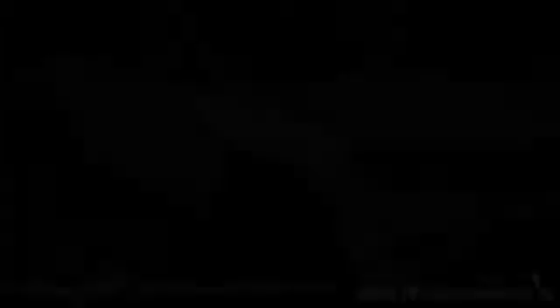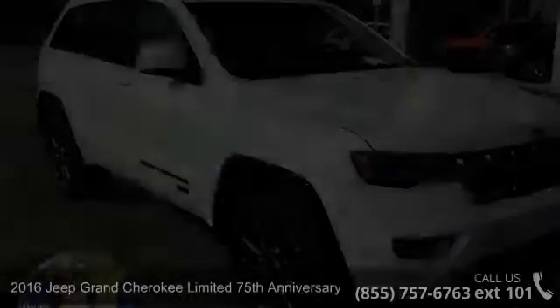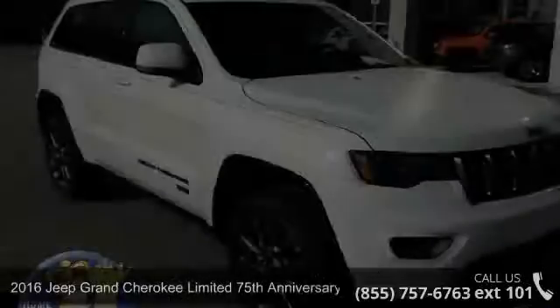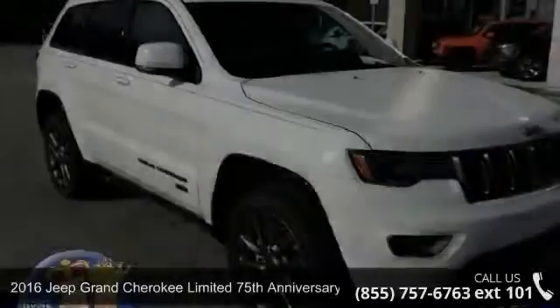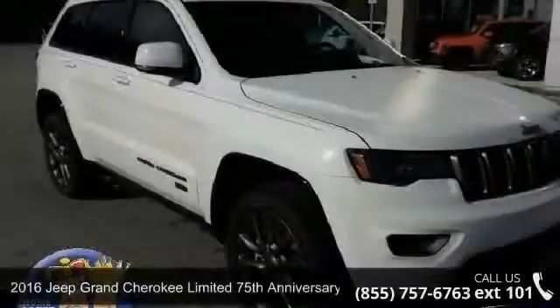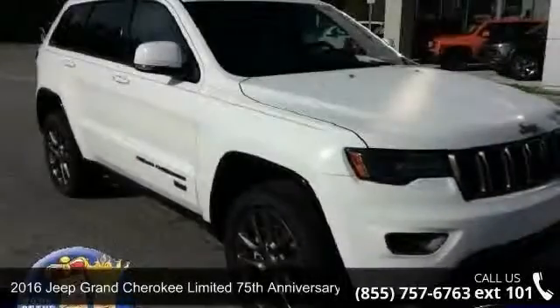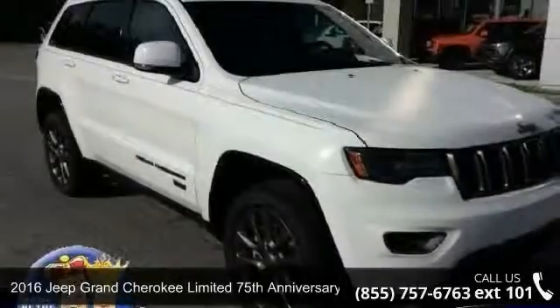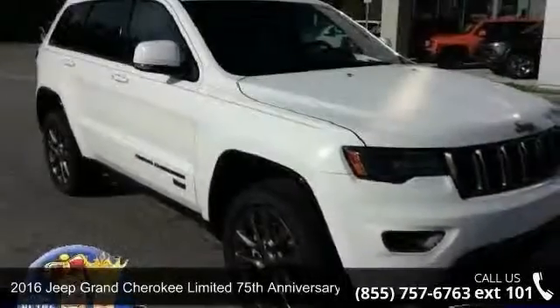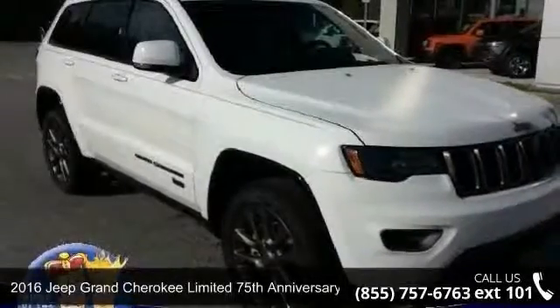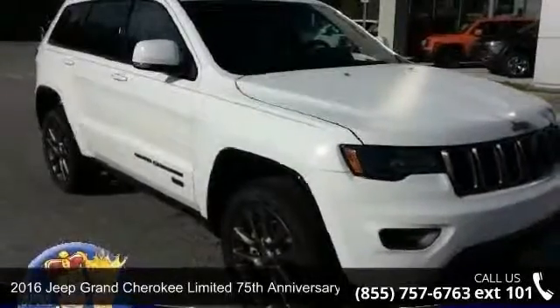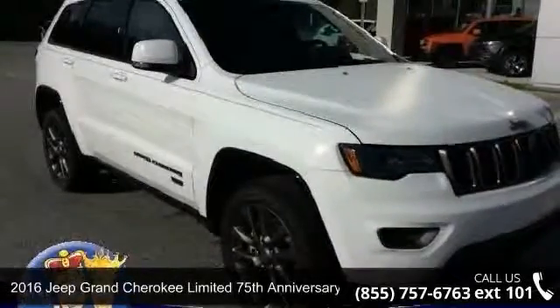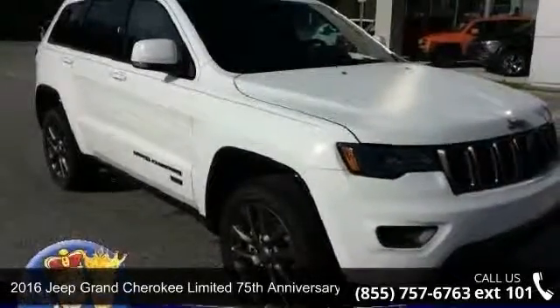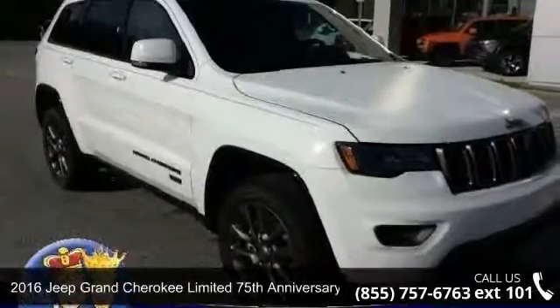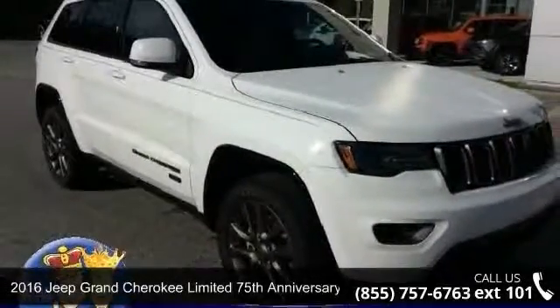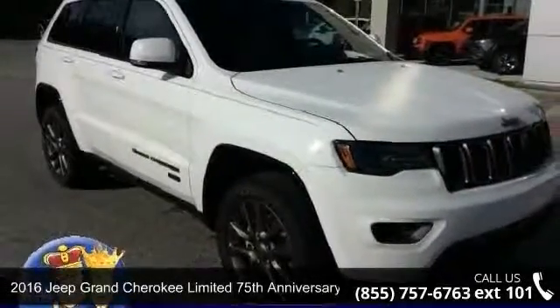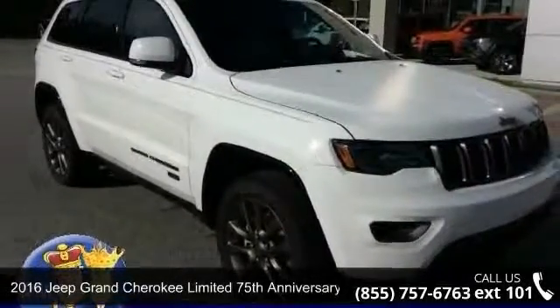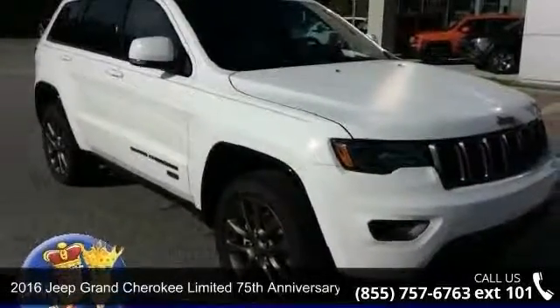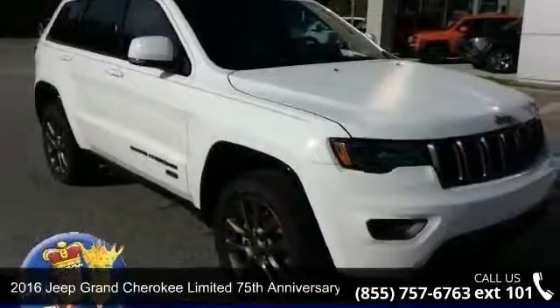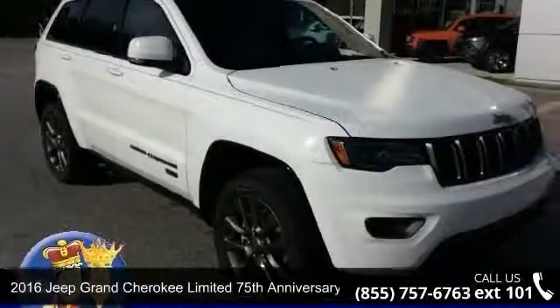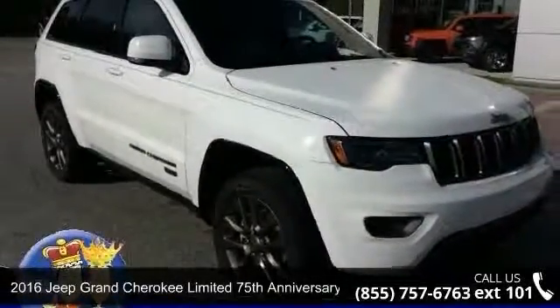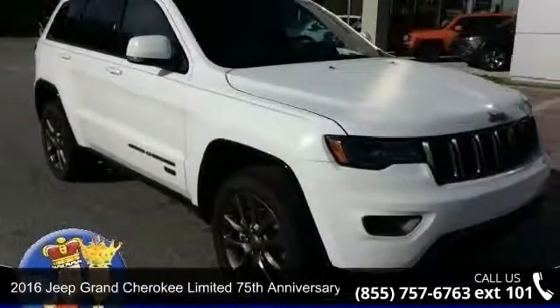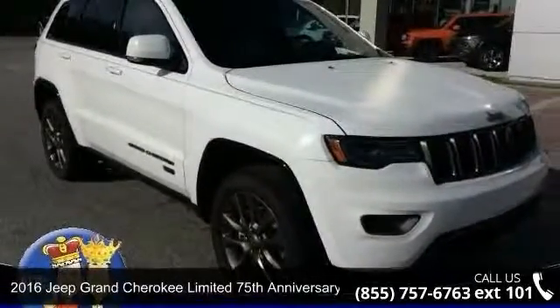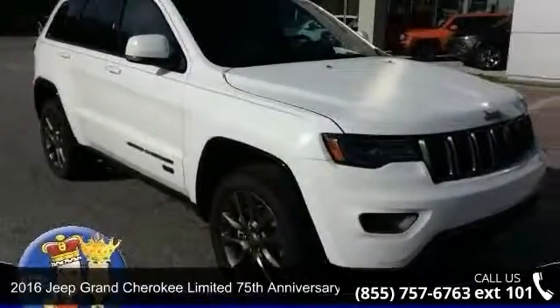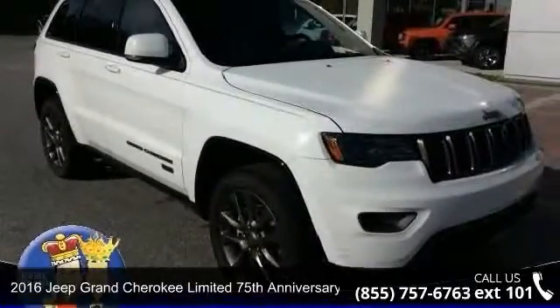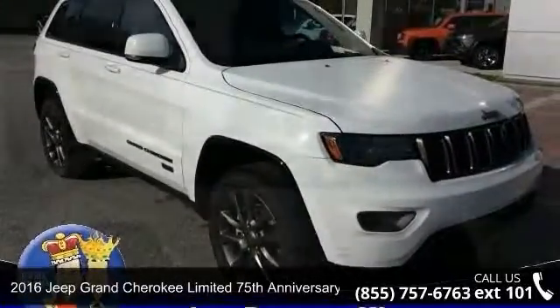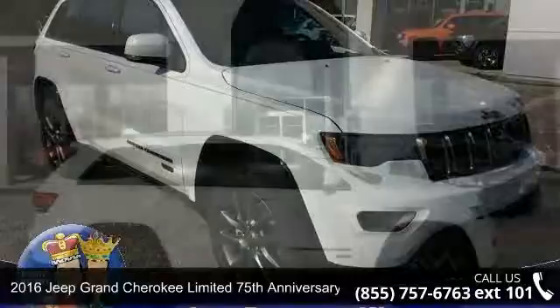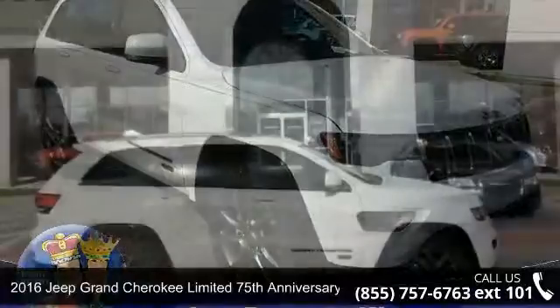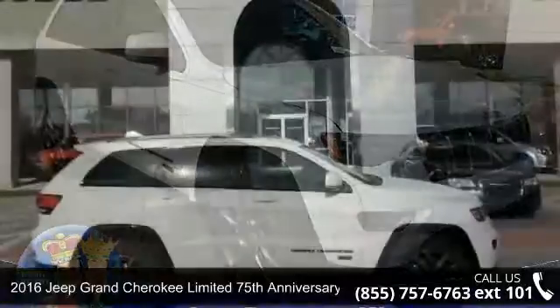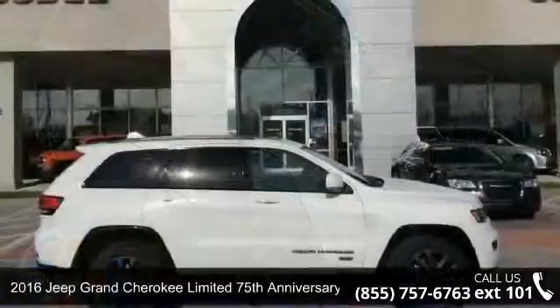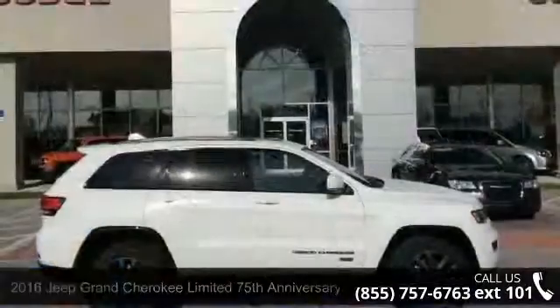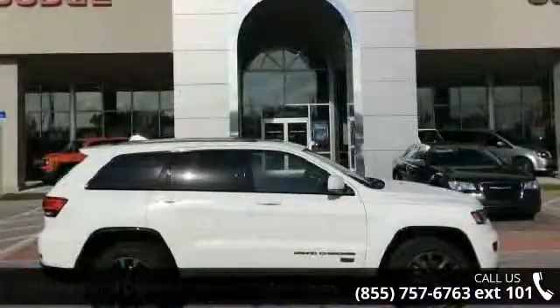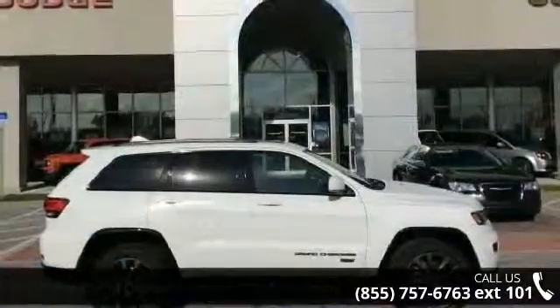Arrive in style with this 2016 Jeep Grand Cherokee. This may be the set of wheels you've been looking for.